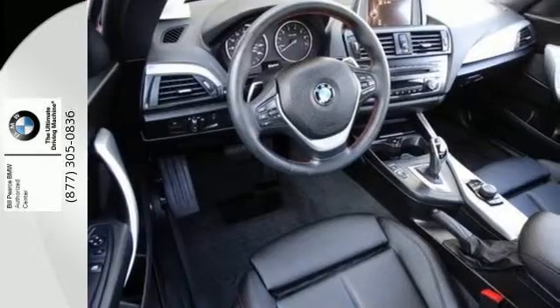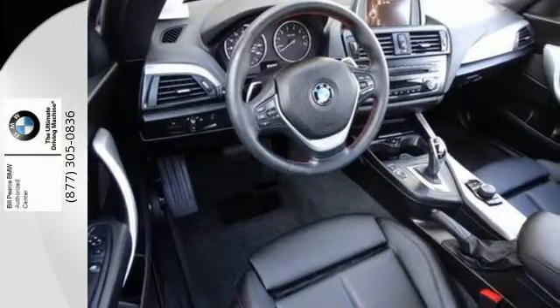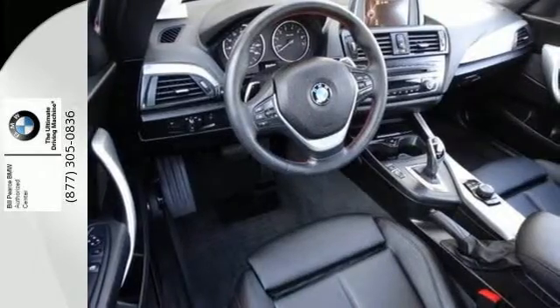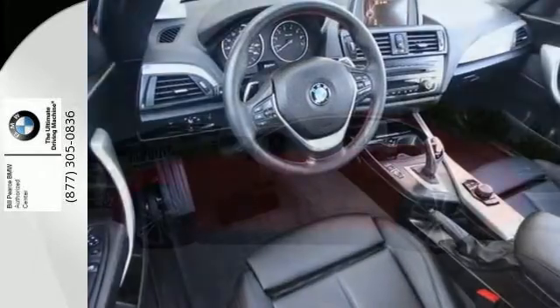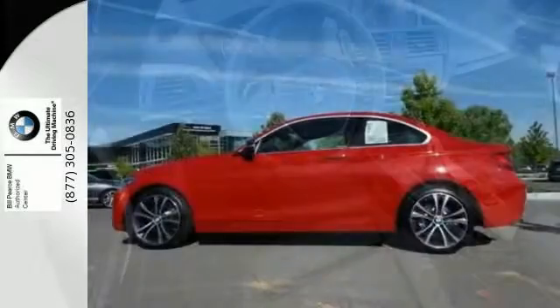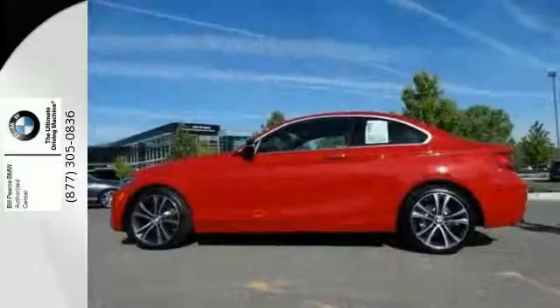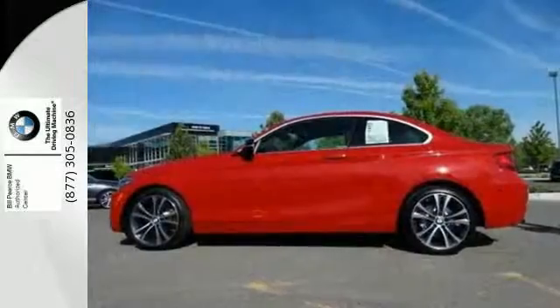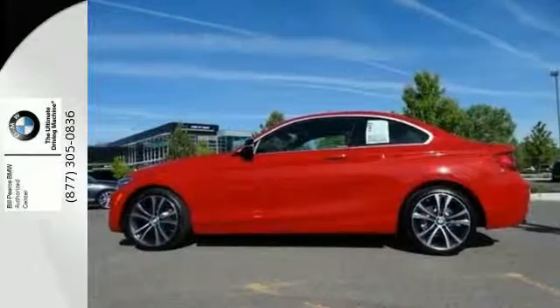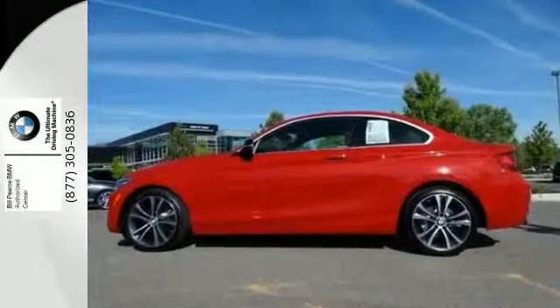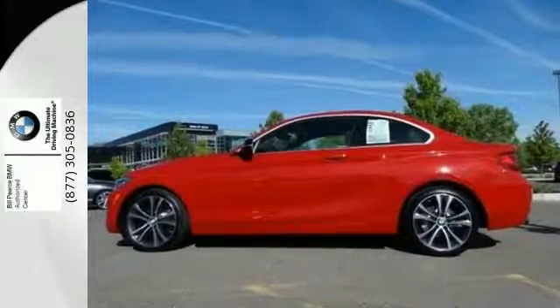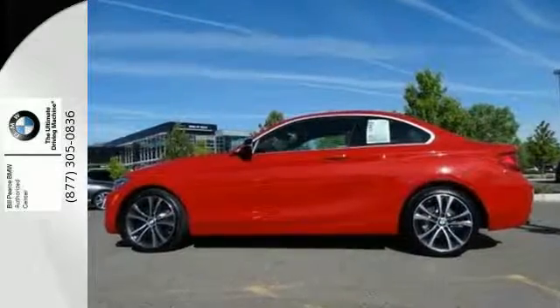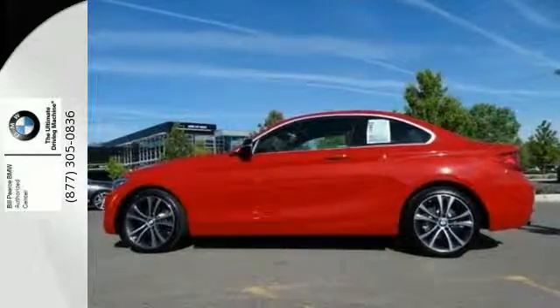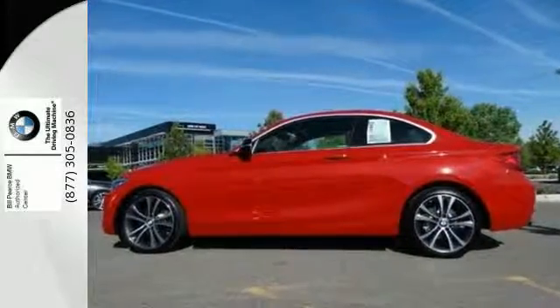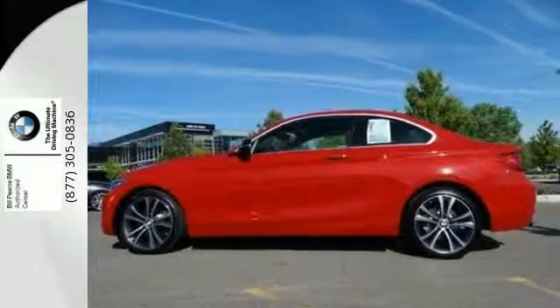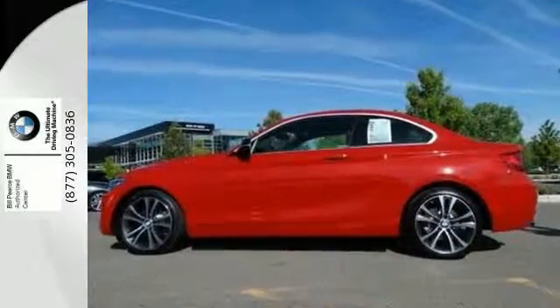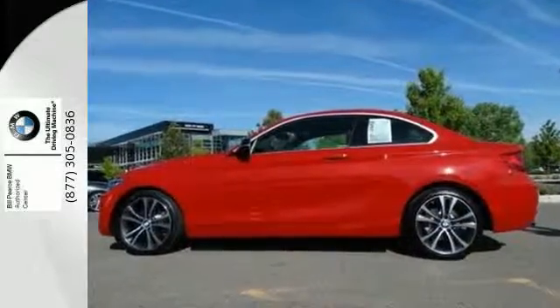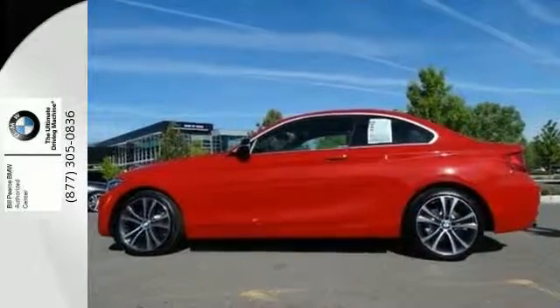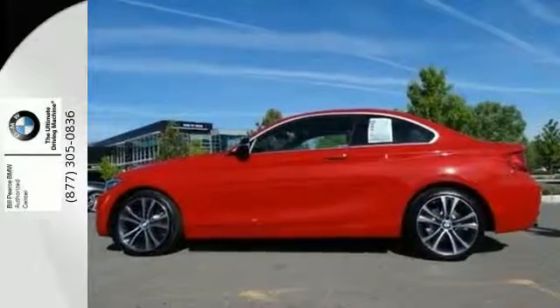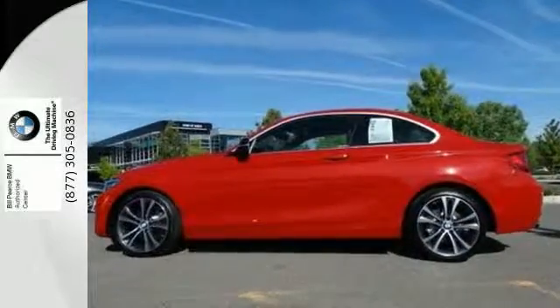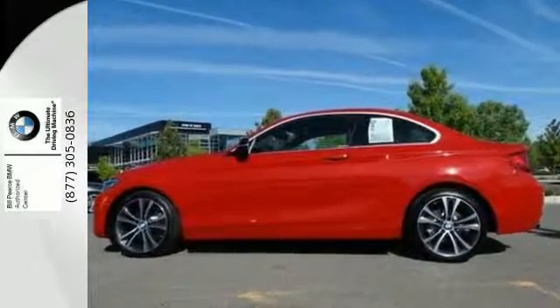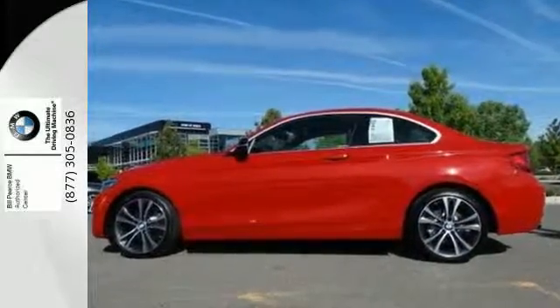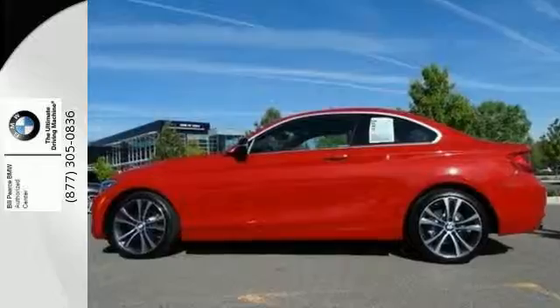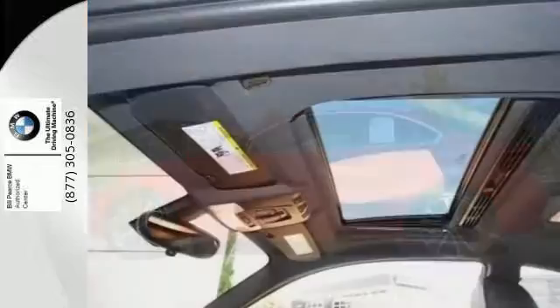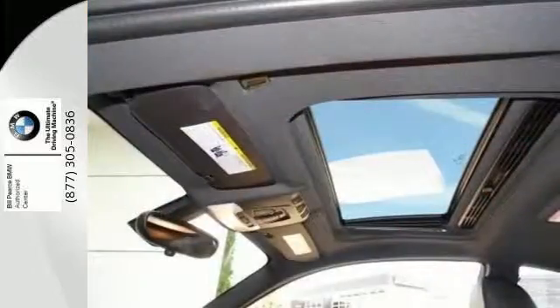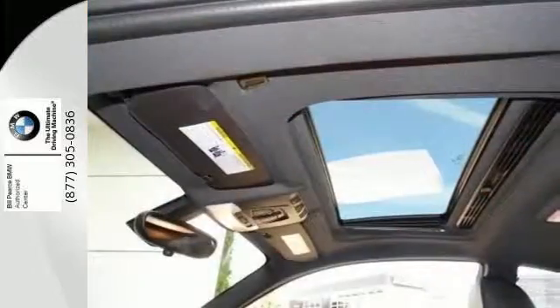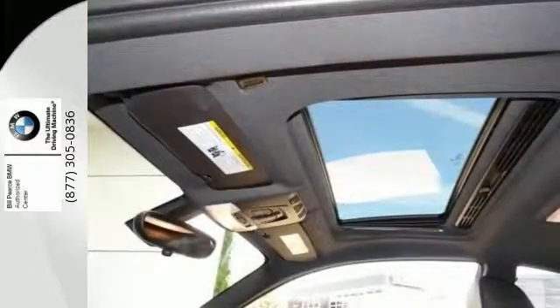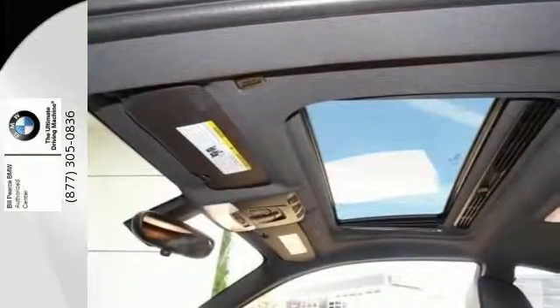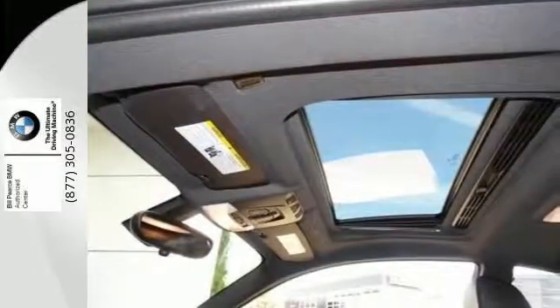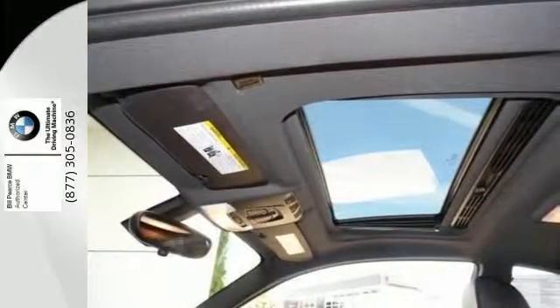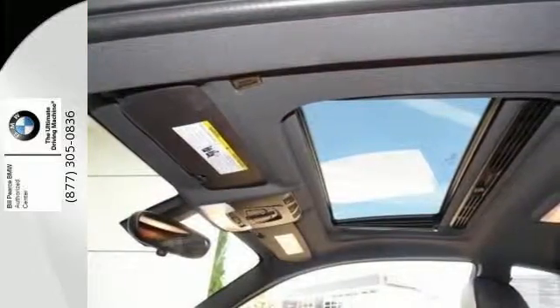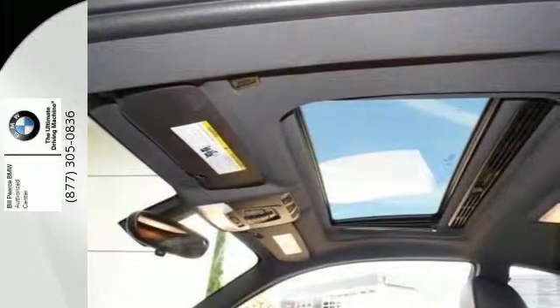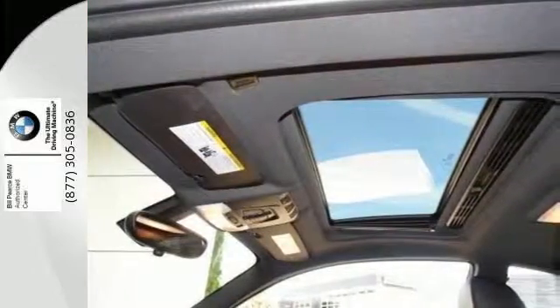Customize your driving experience with driving dynamic control with 4 modes: Eco Pro, Comfort, Sport, and Sport Plus.